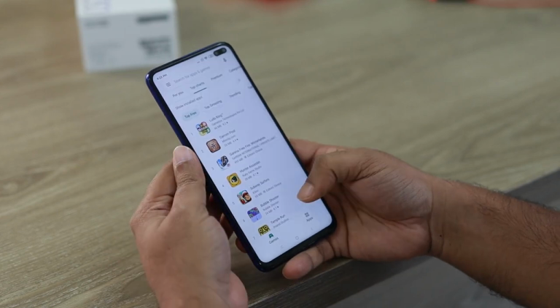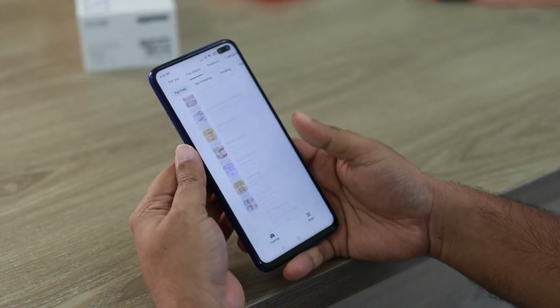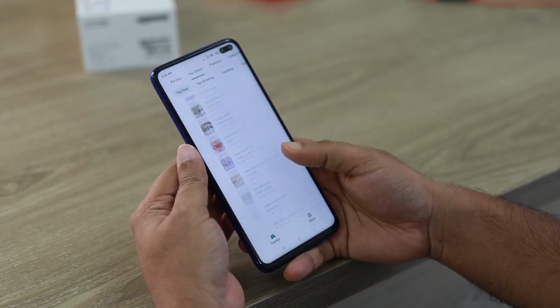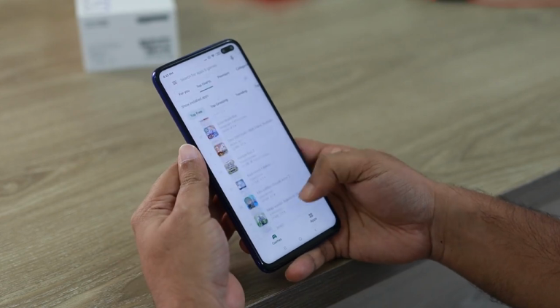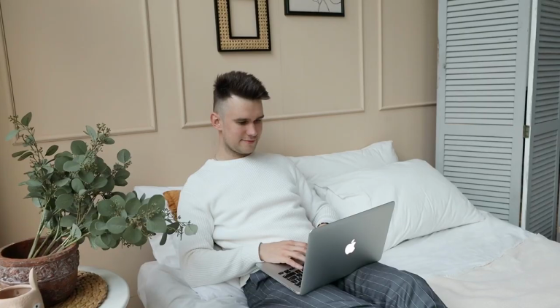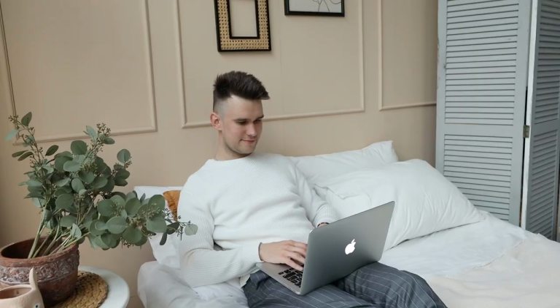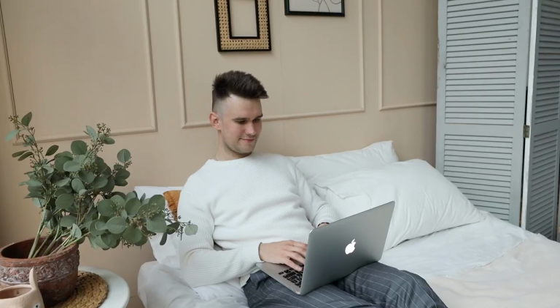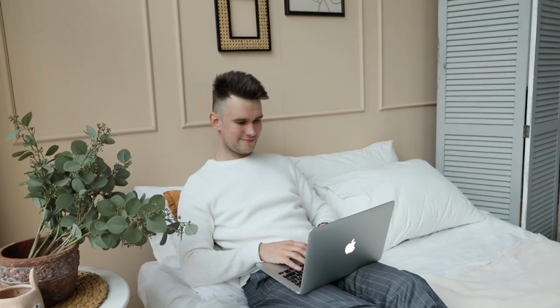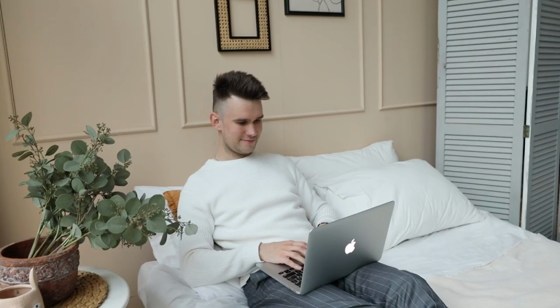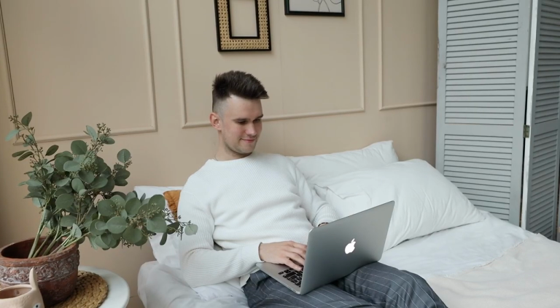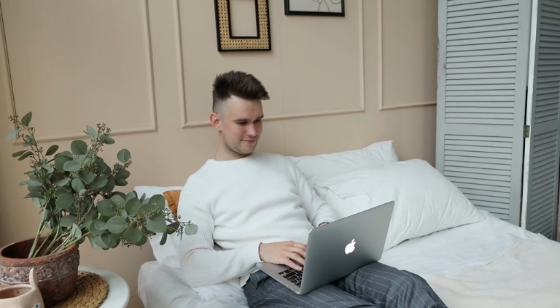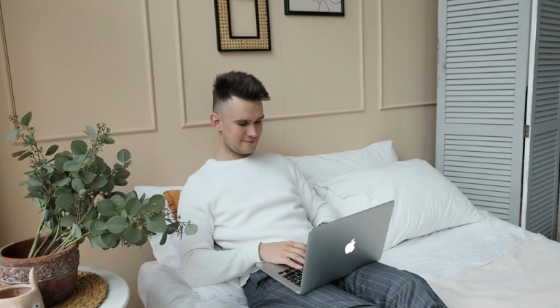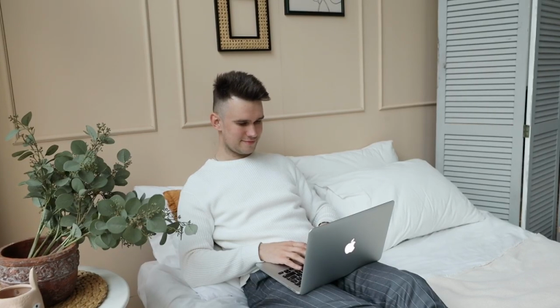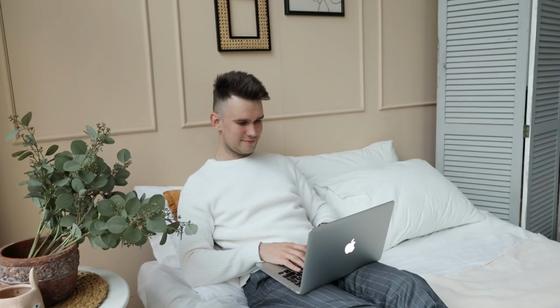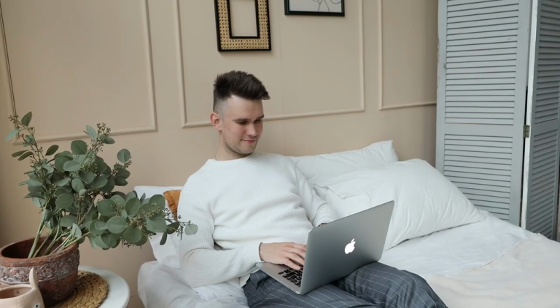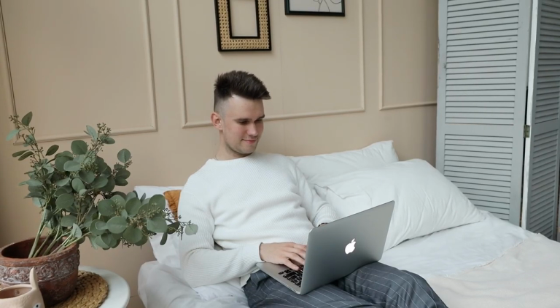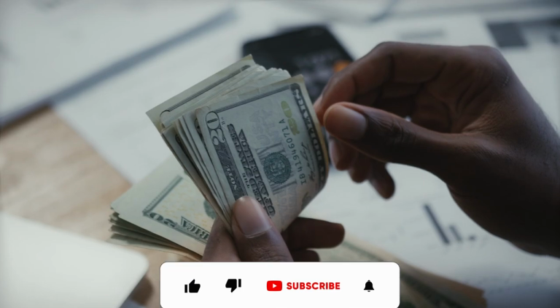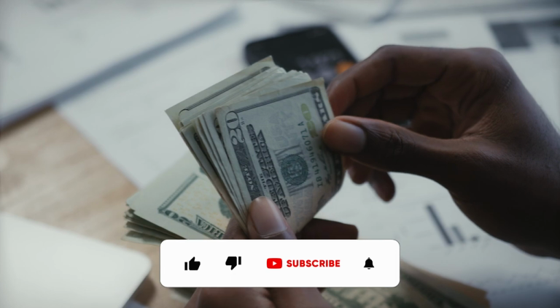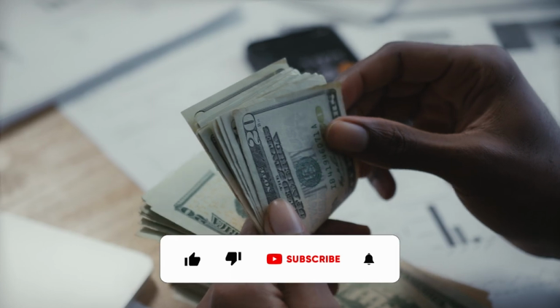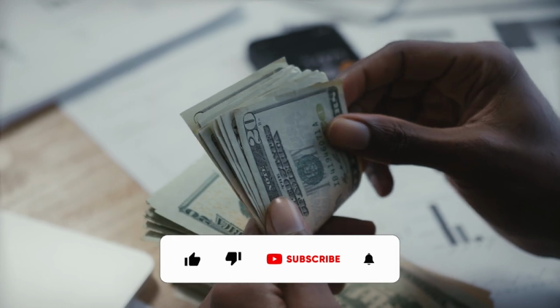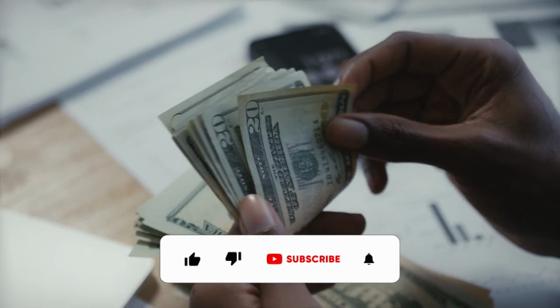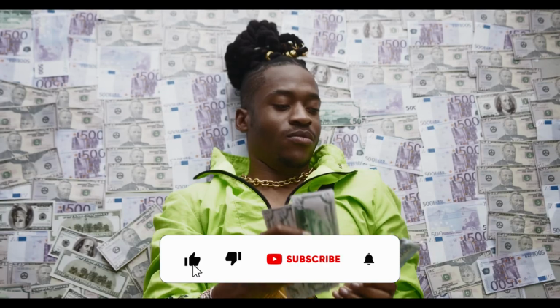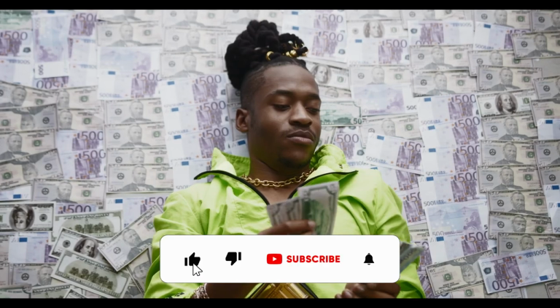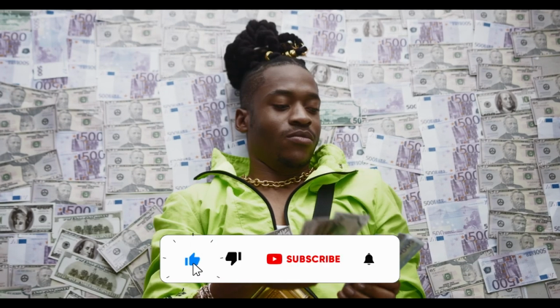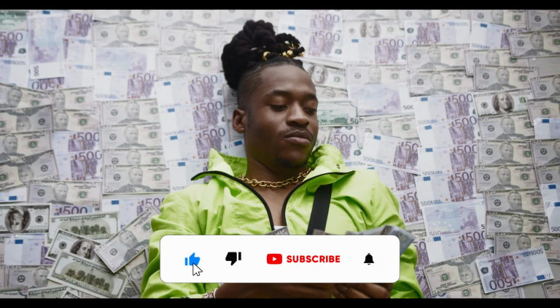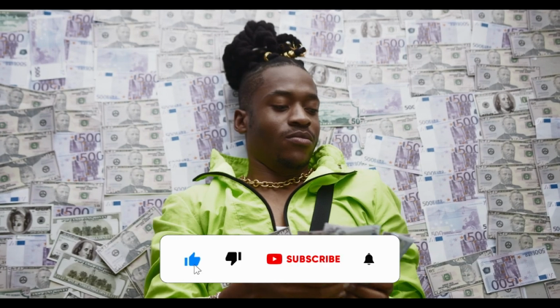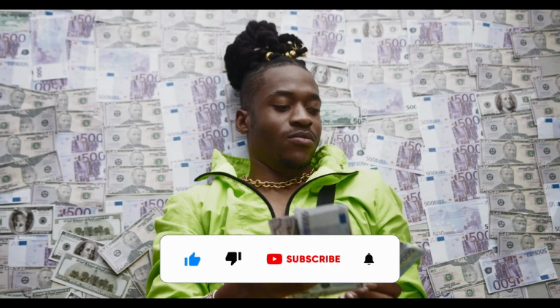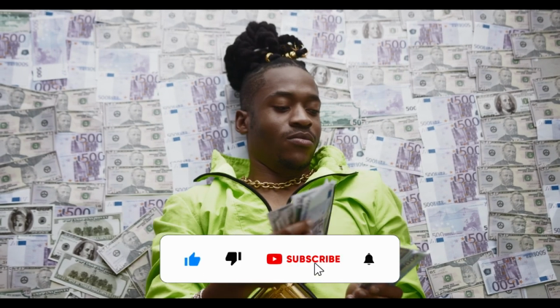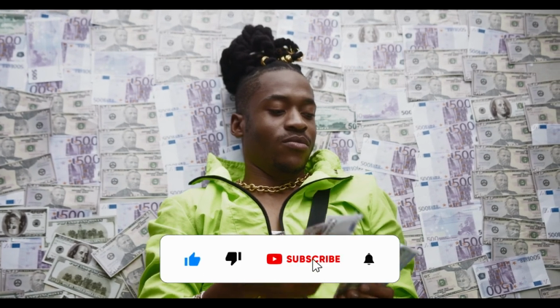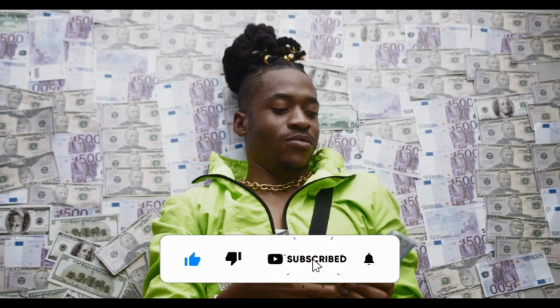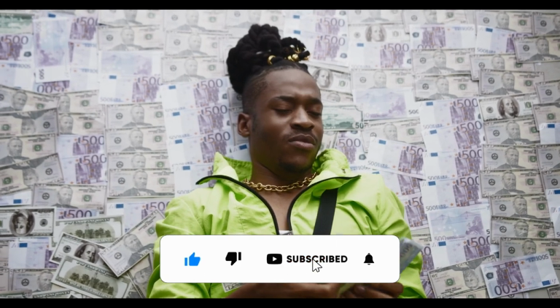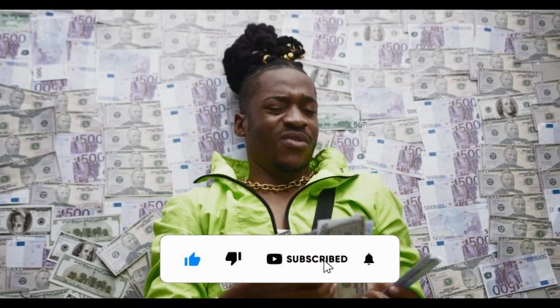Before we get to the next app, if you like this type of content about making money and getting rich, please like this video and subscribe to the channel.